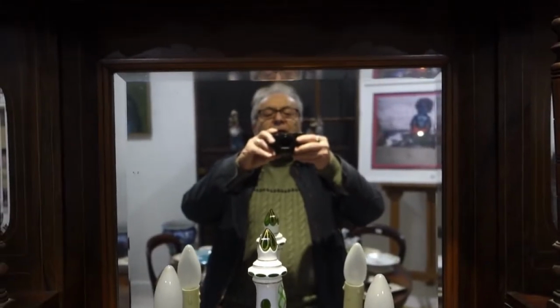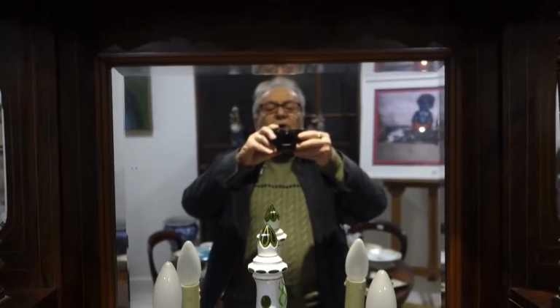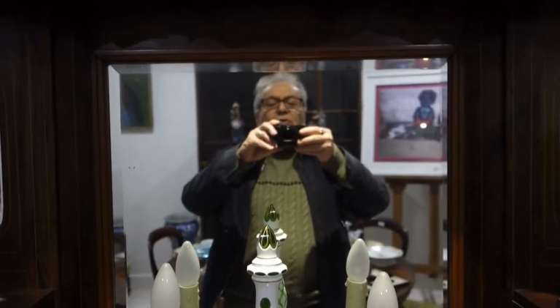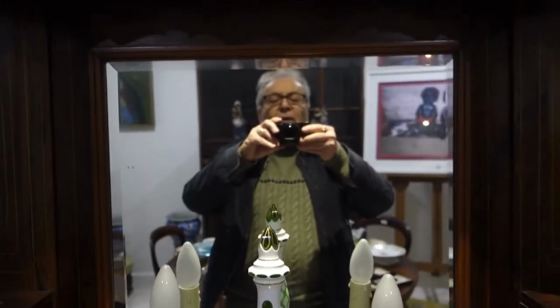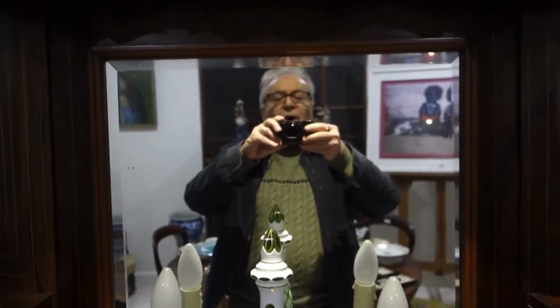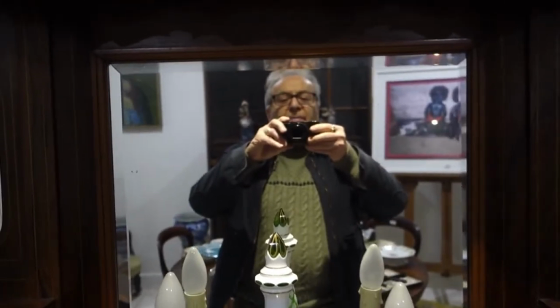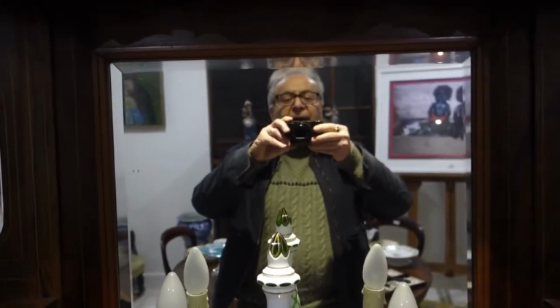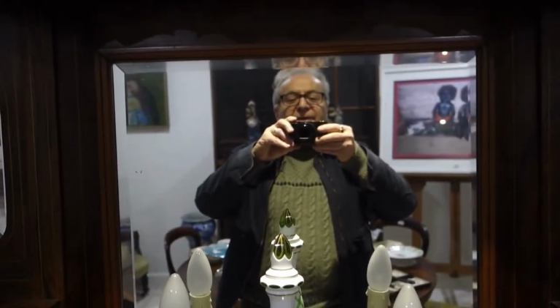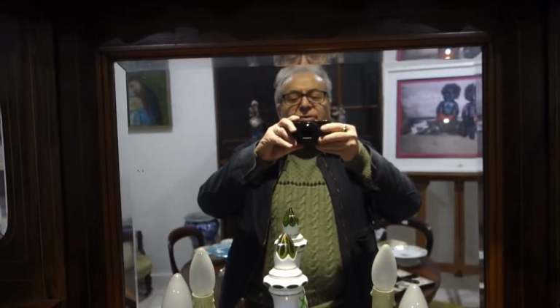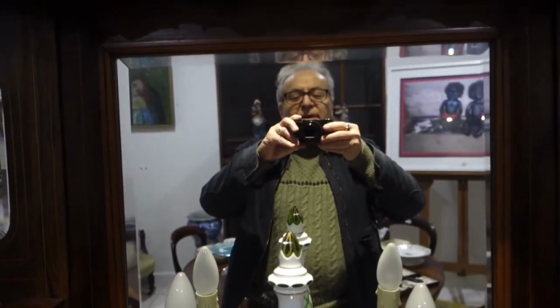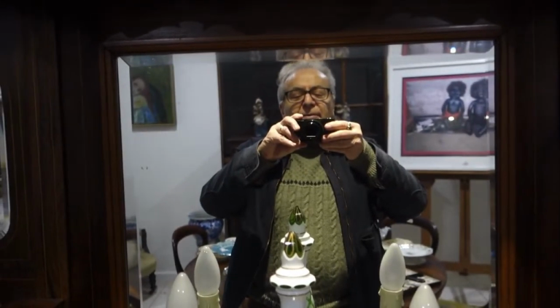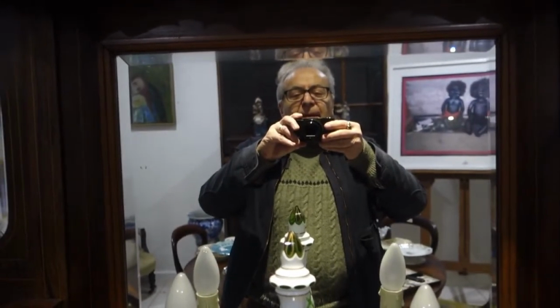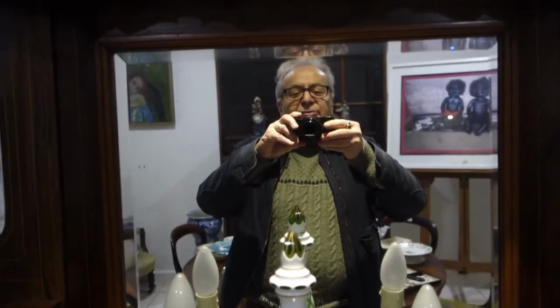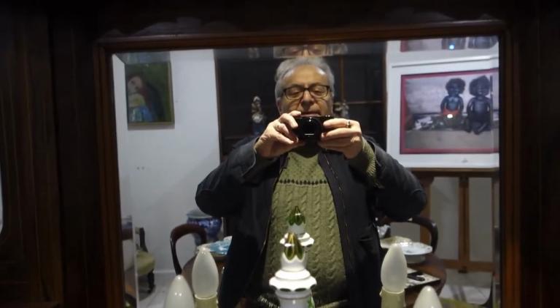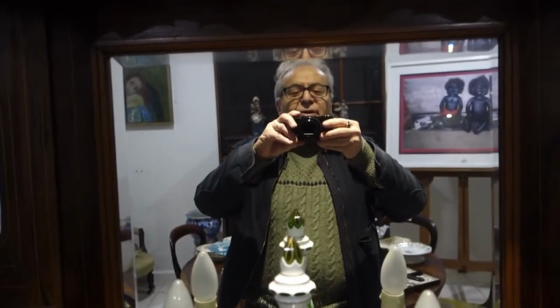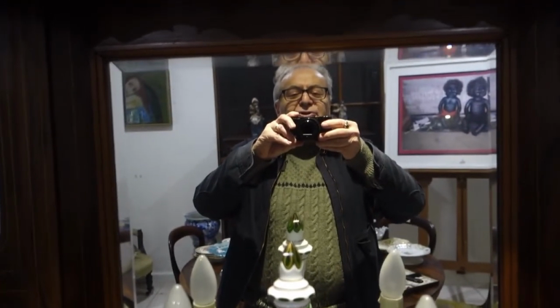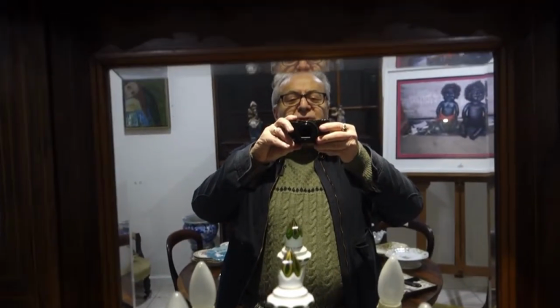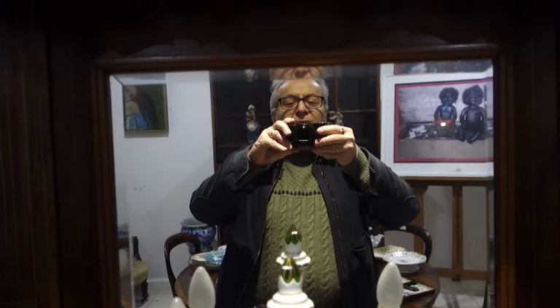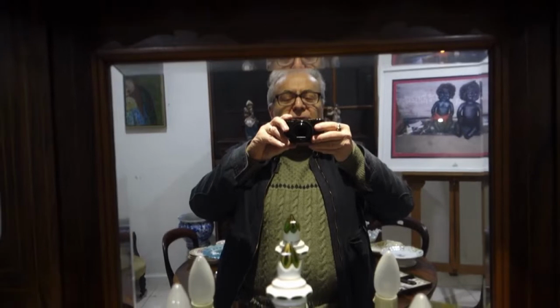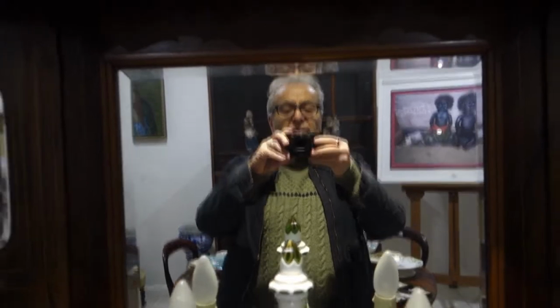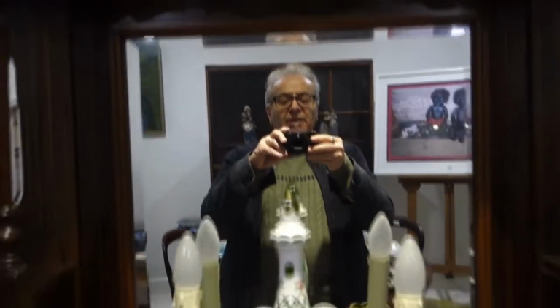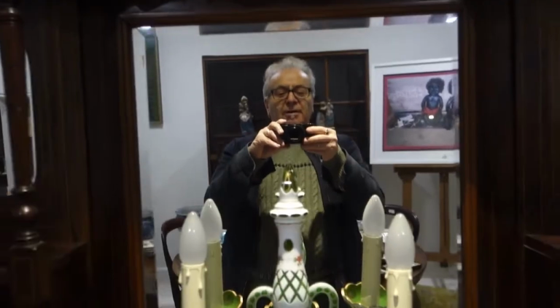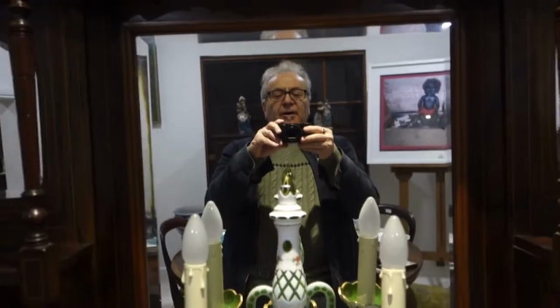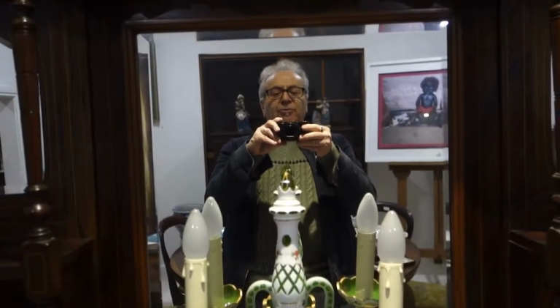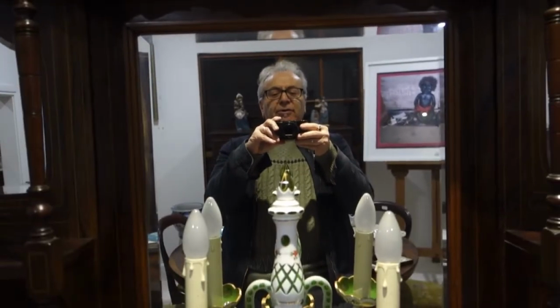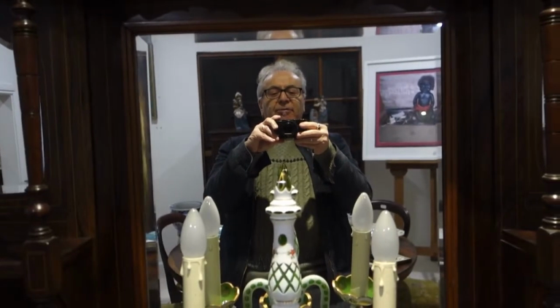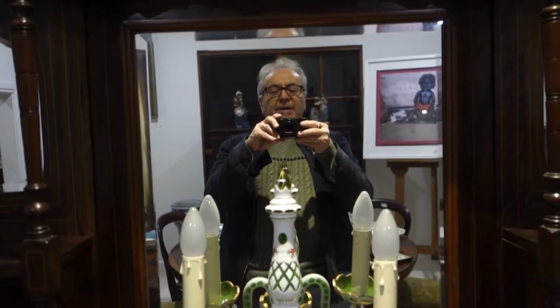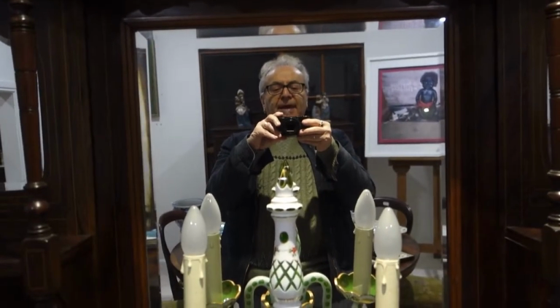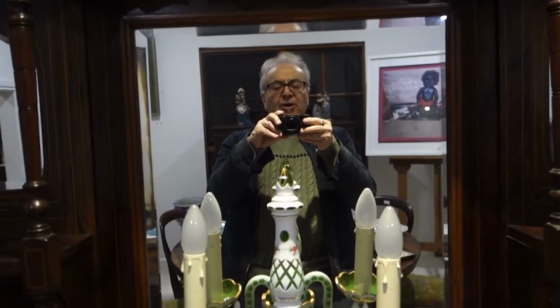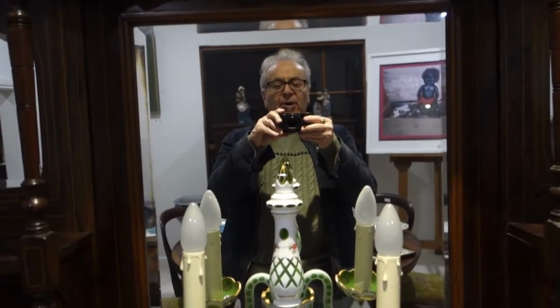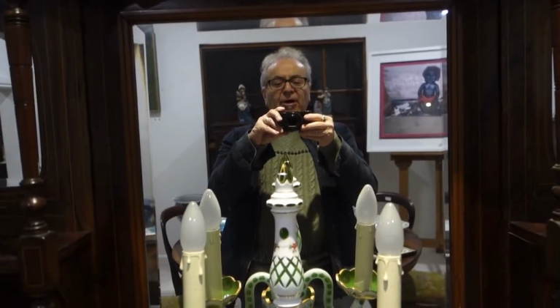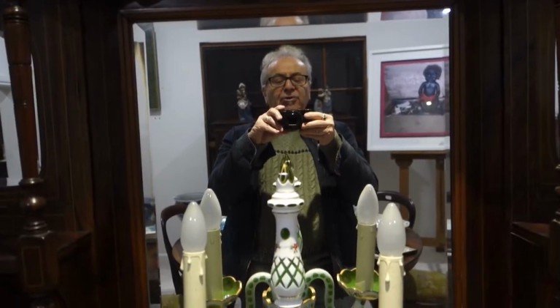Hello, welcome again to another Amanda Adams Auctions overview. I'm doing this one again on my own.